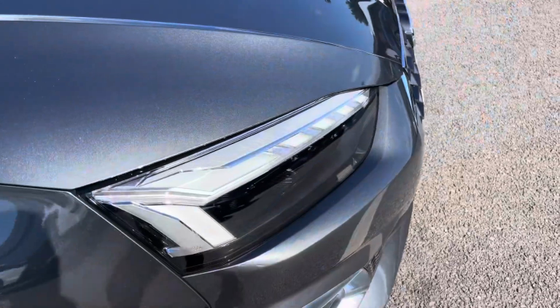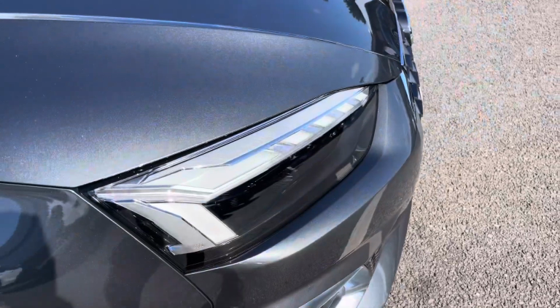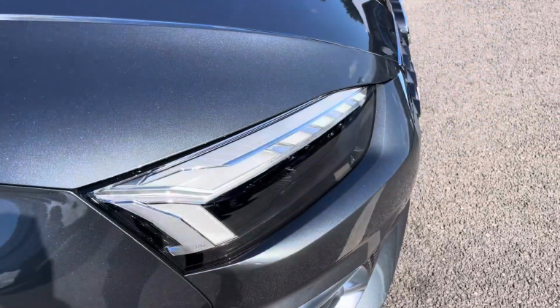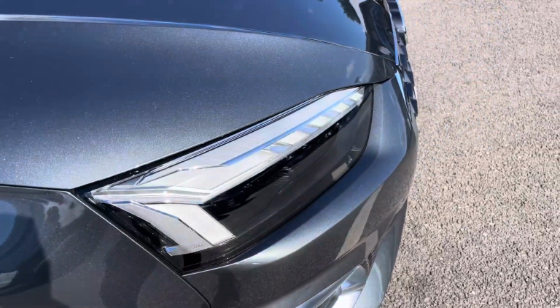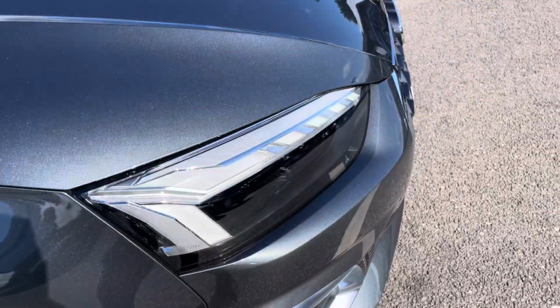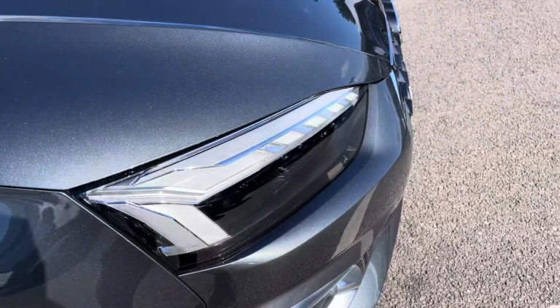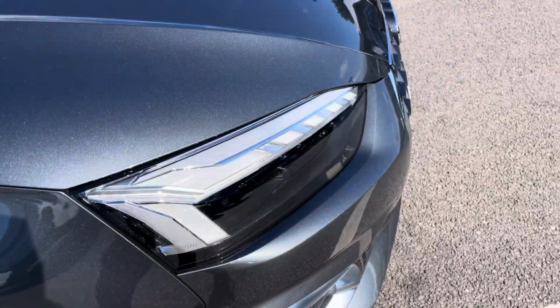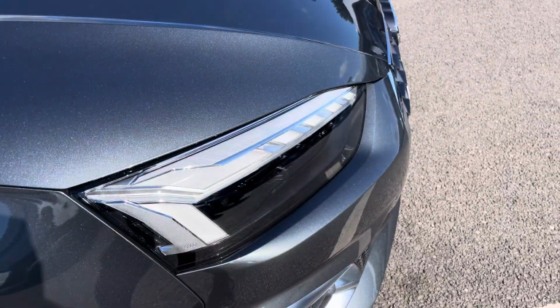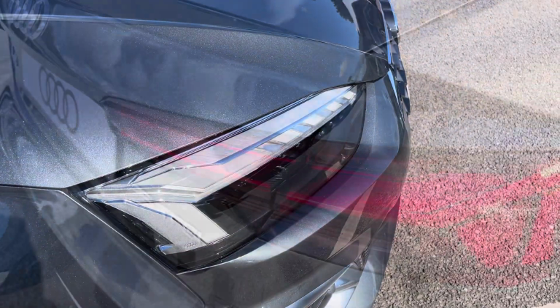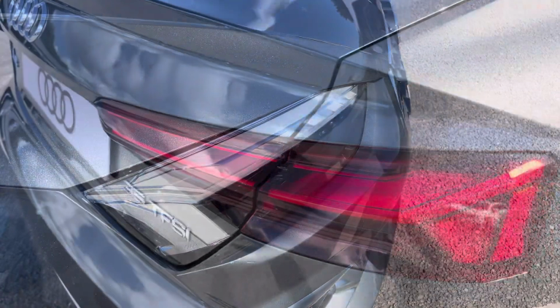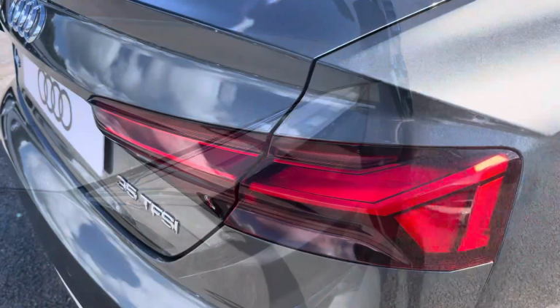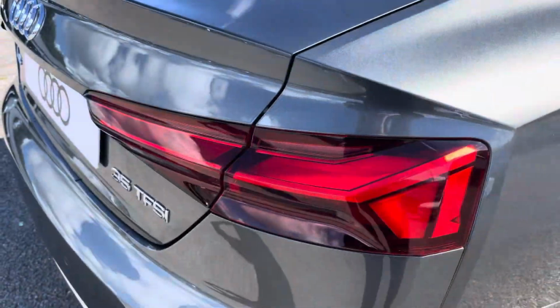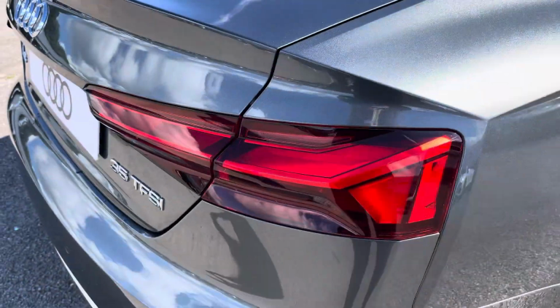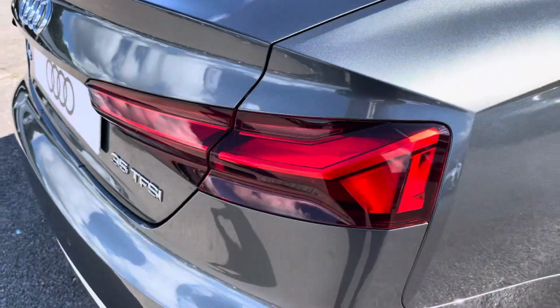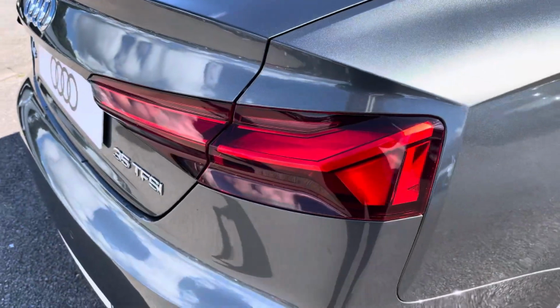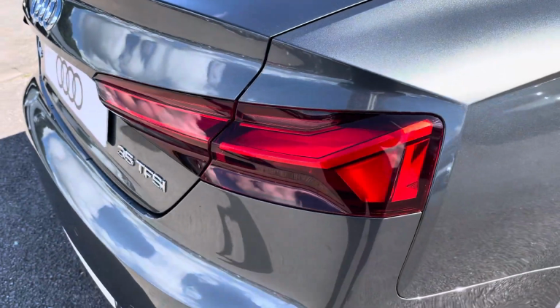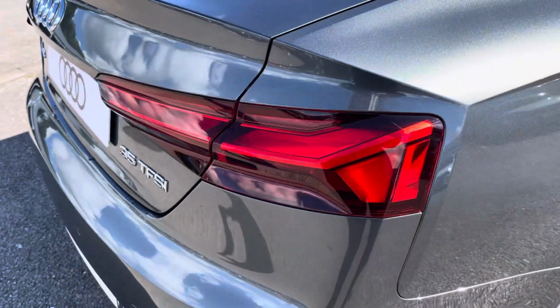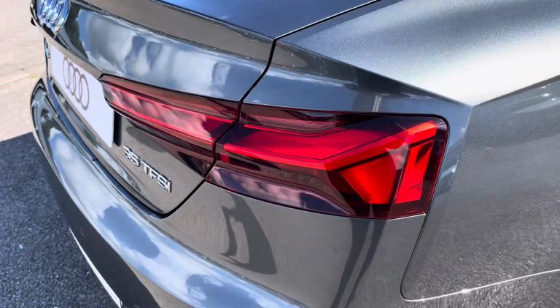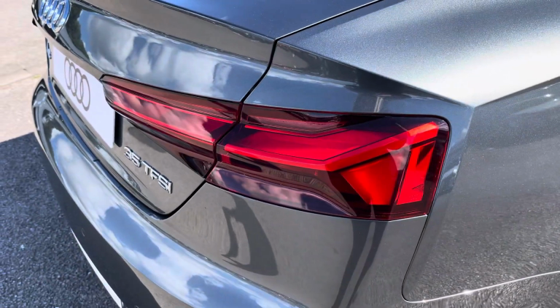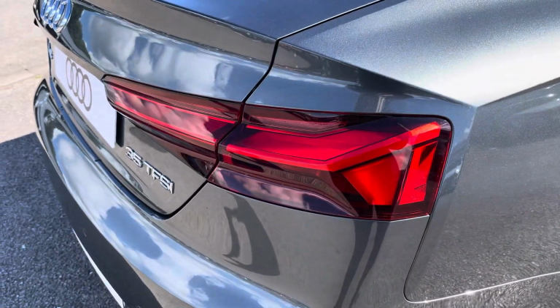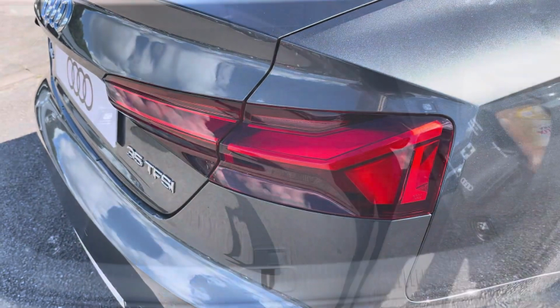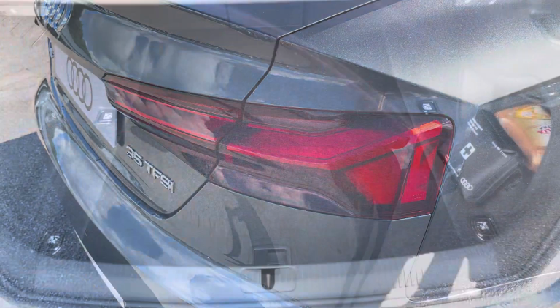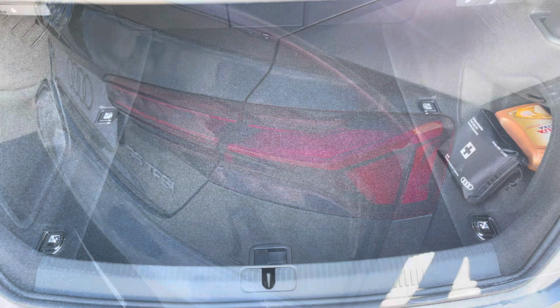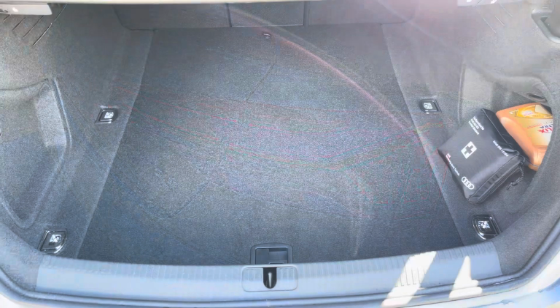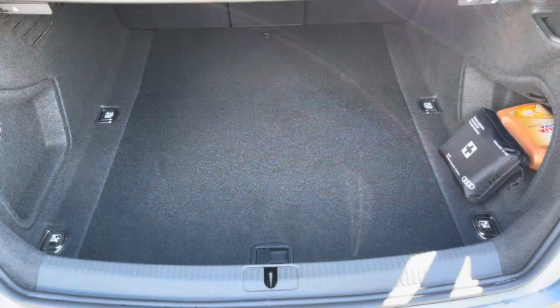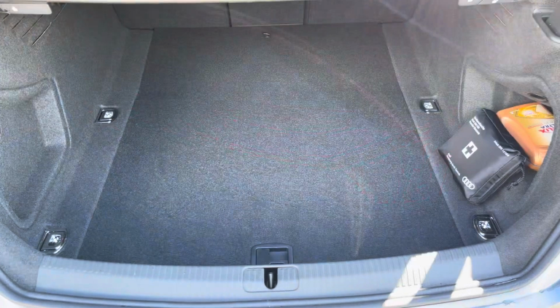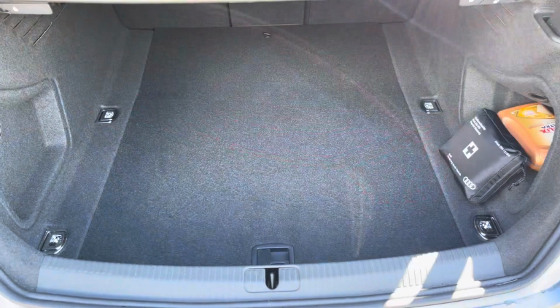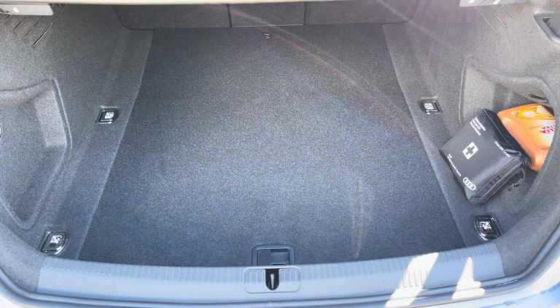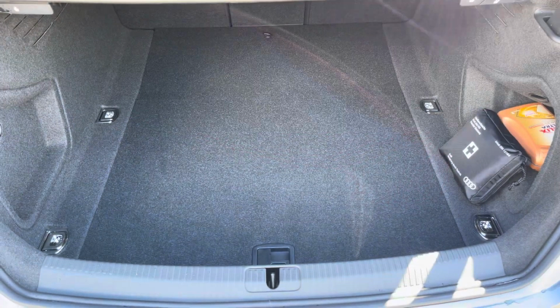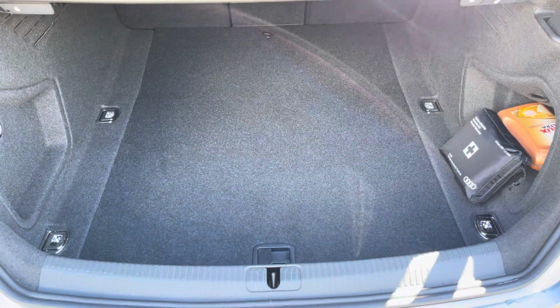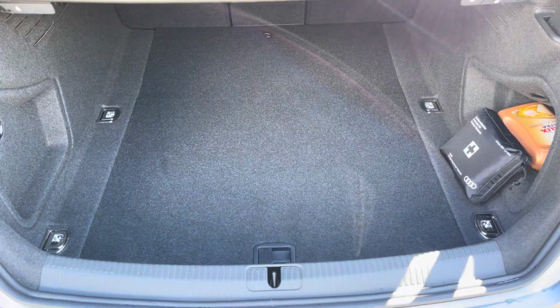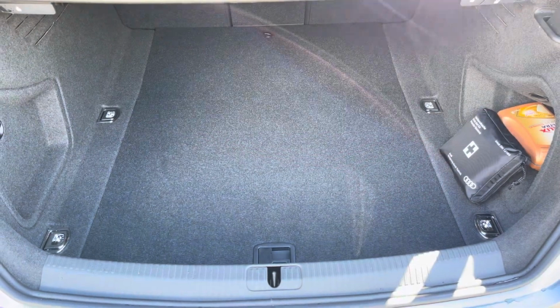LED headlights and LED rear lights which are really illuminating, and enough room inside the boot for up to four adult-sized suitcases to be placed in.